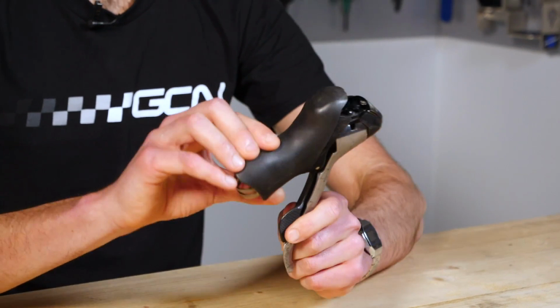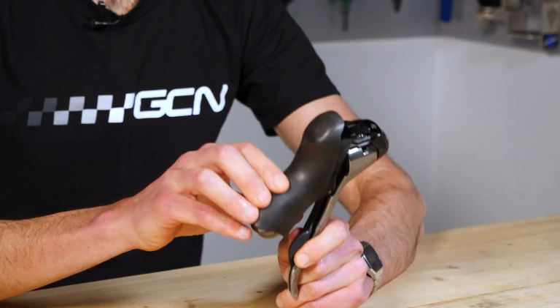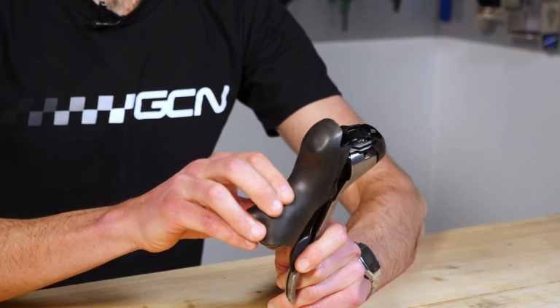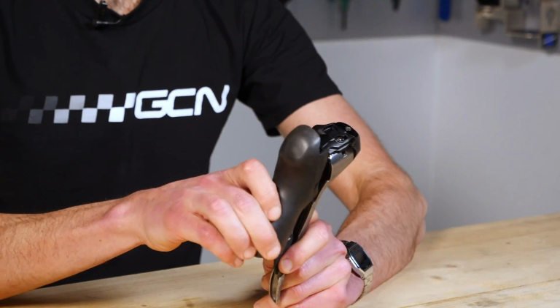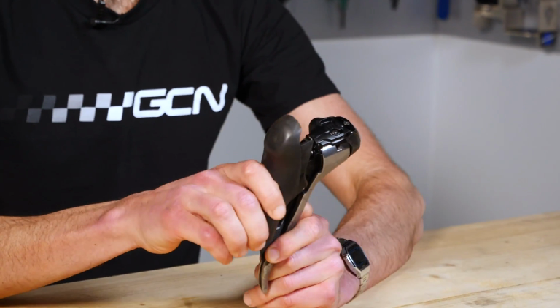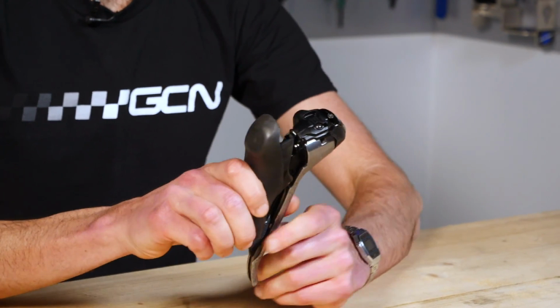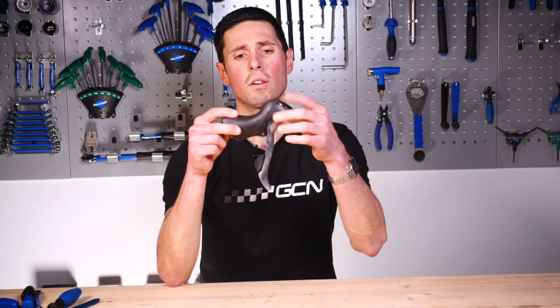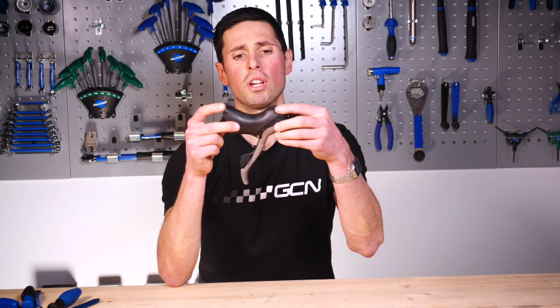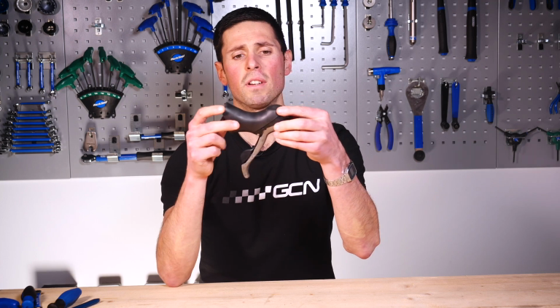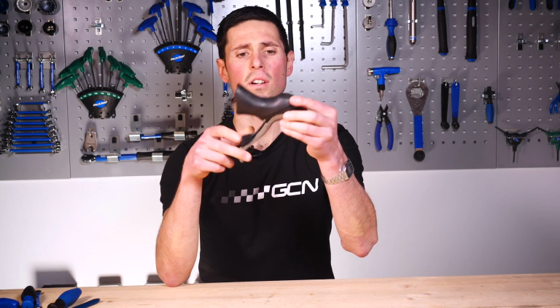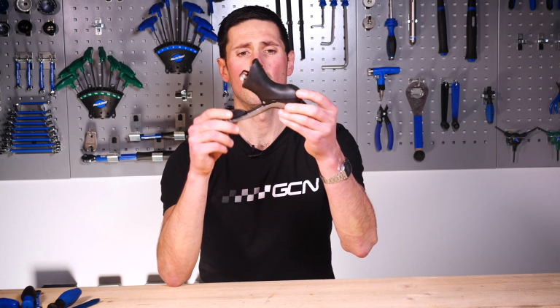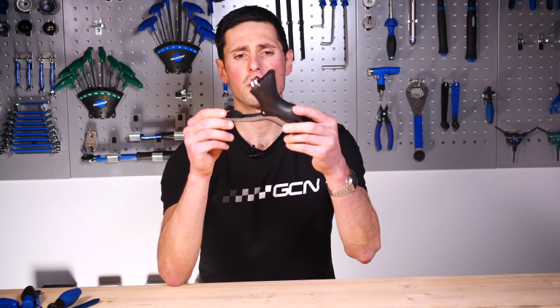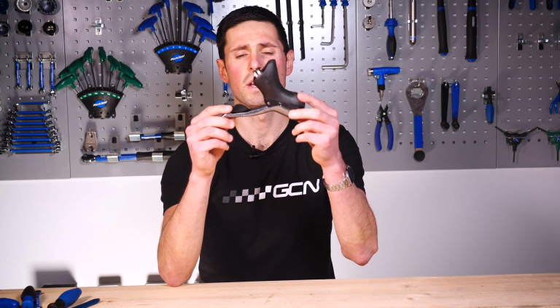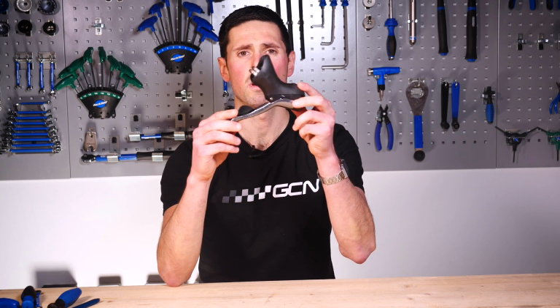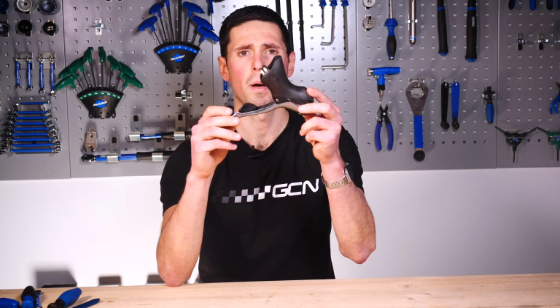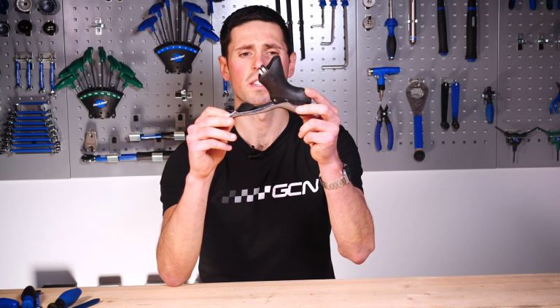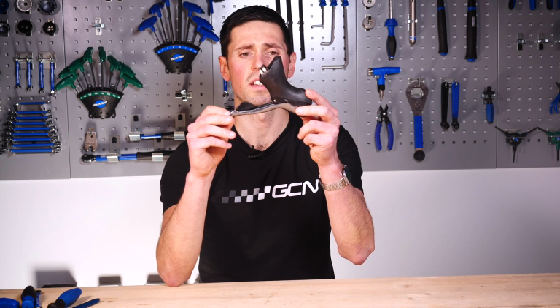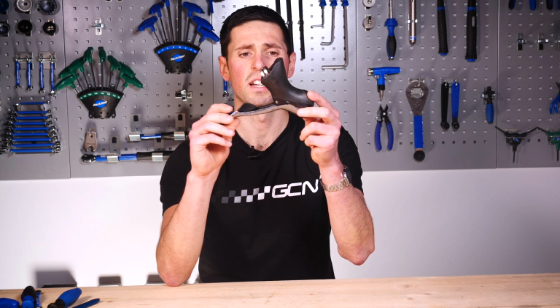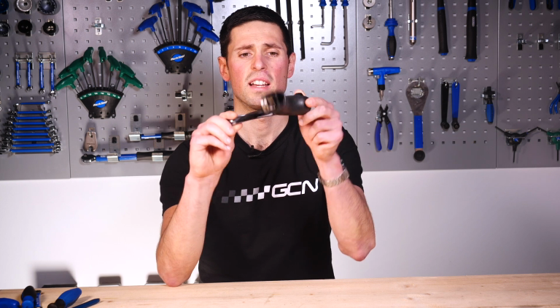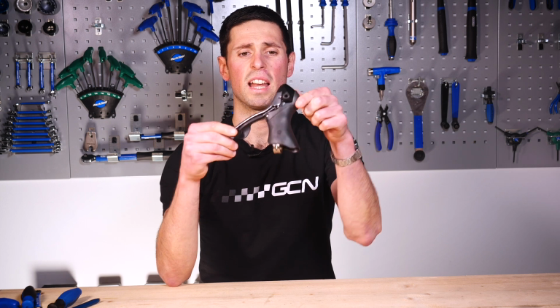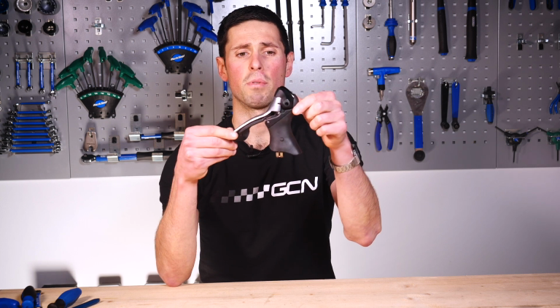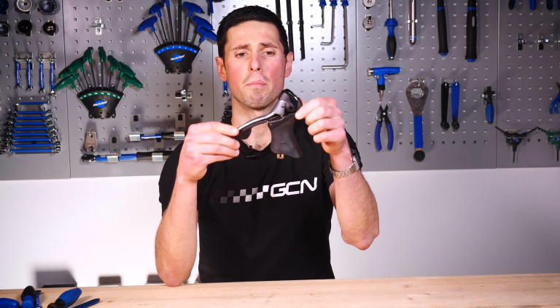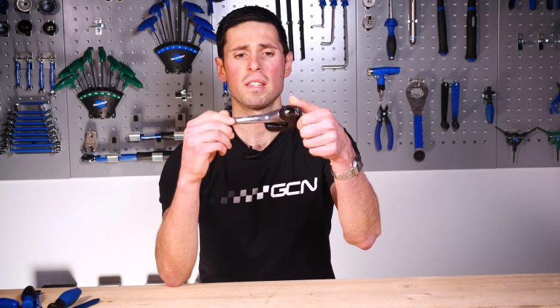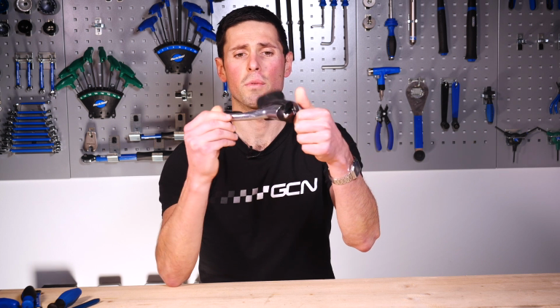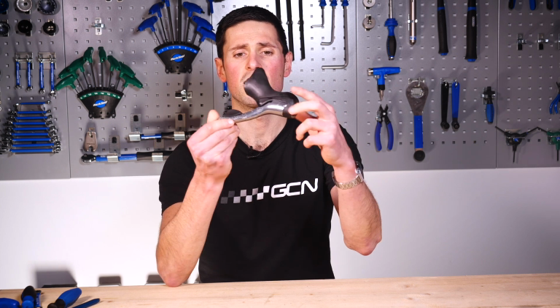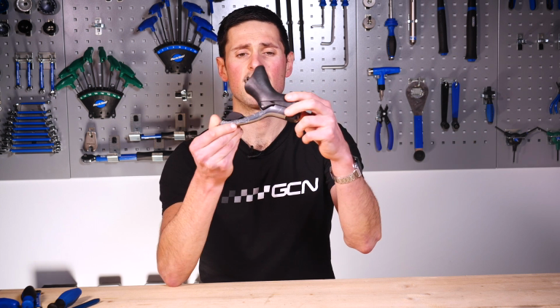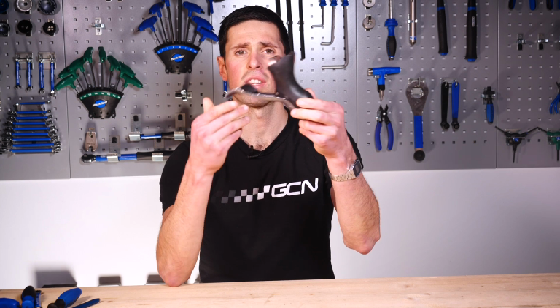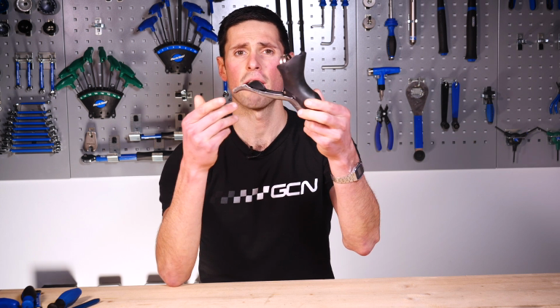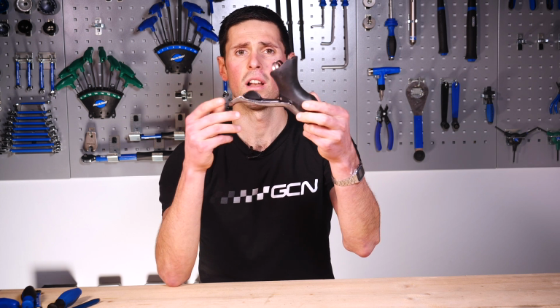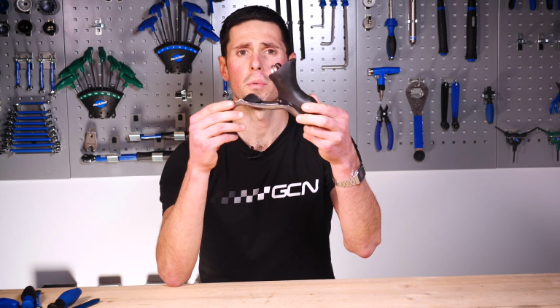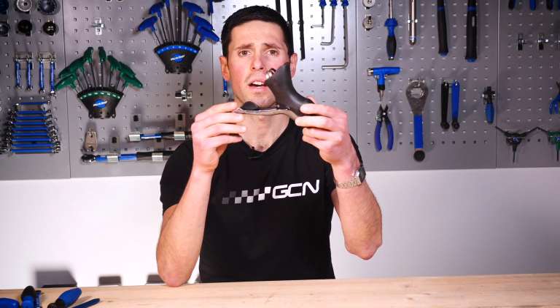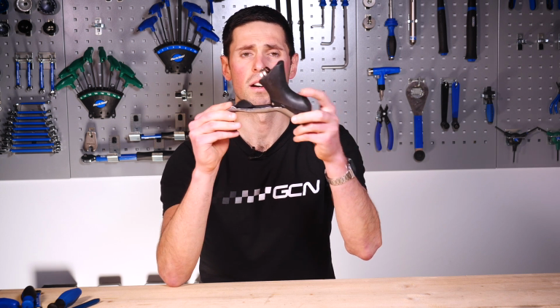There you have it. A mechanical shifter has got lots of intricate parts inside and it's pretty impressive when you consider just how reliable they are.